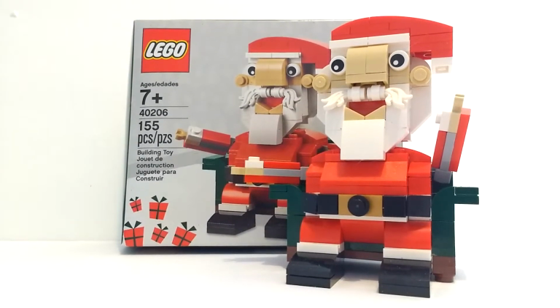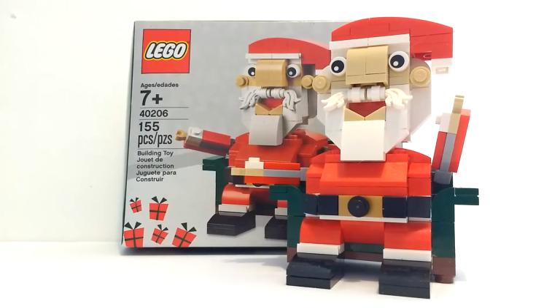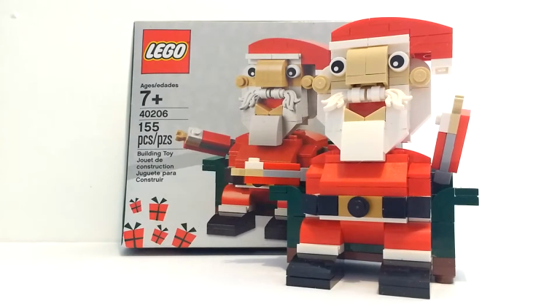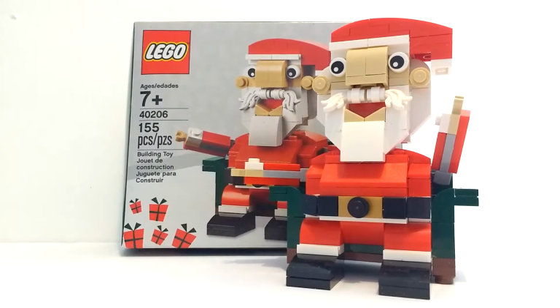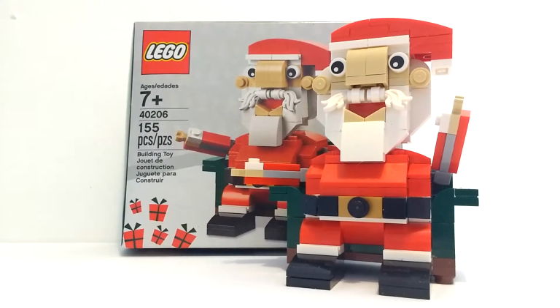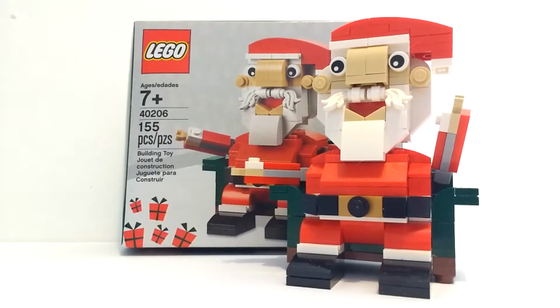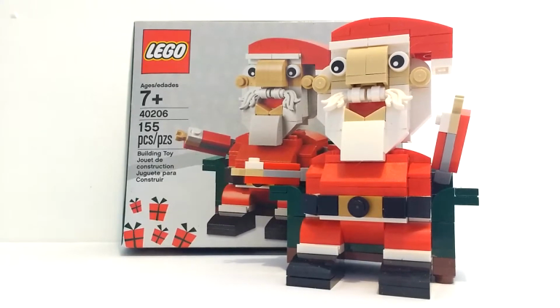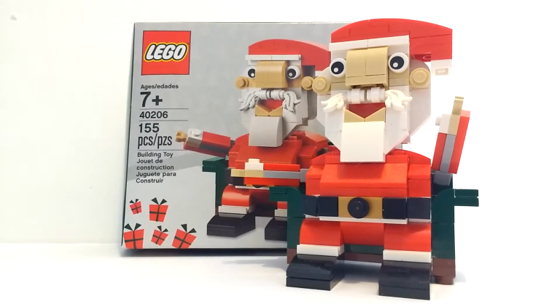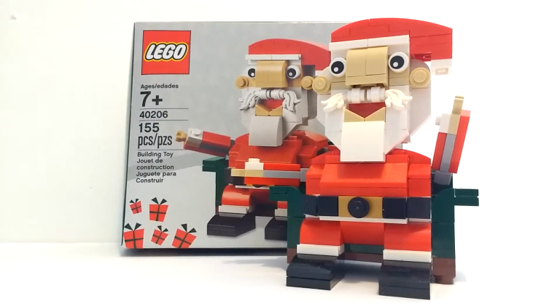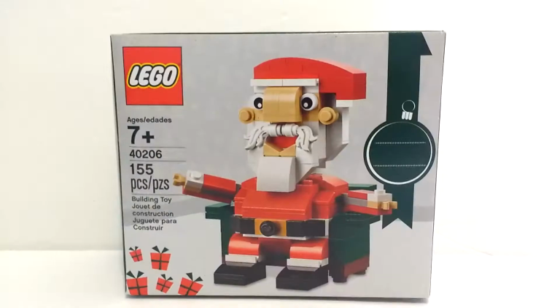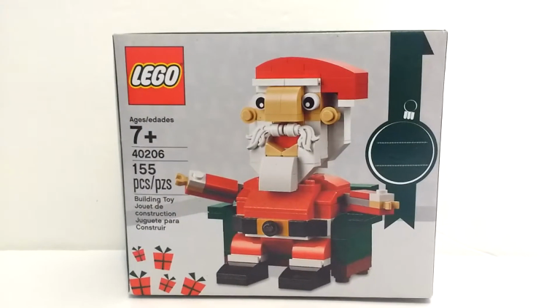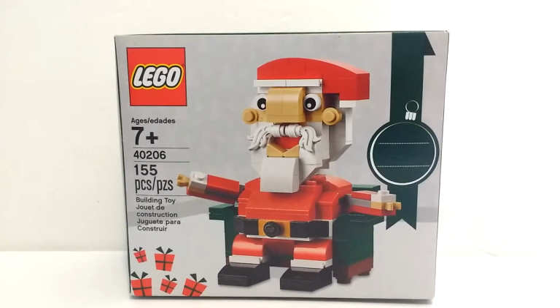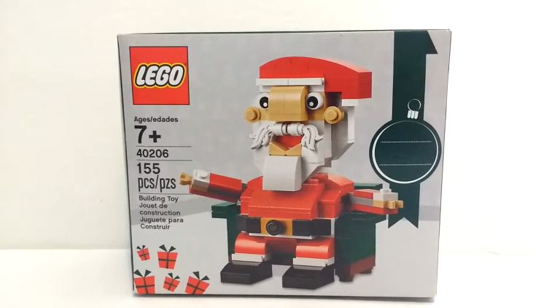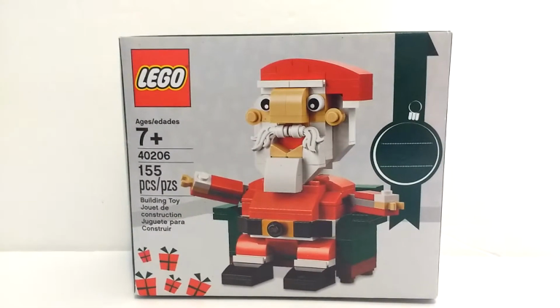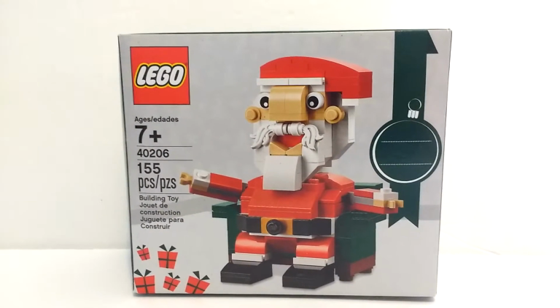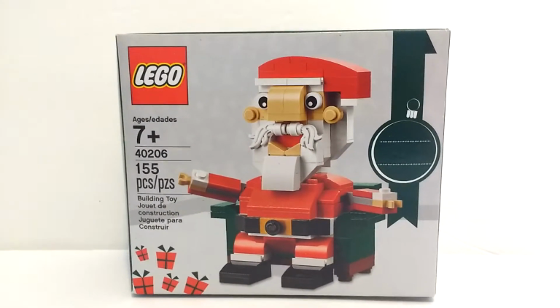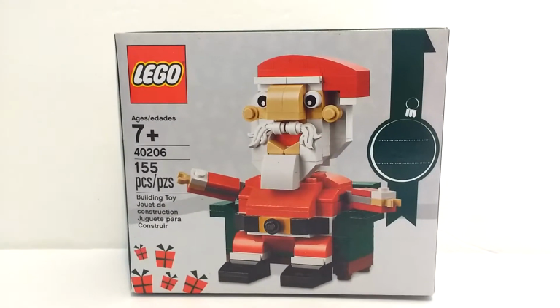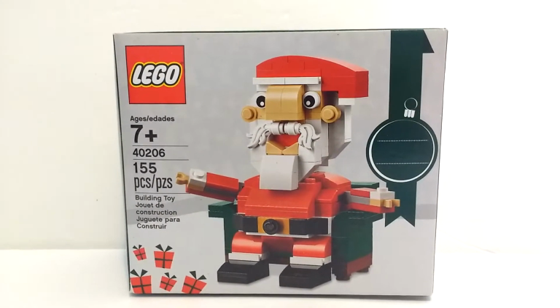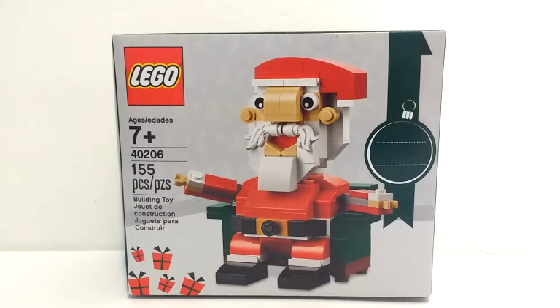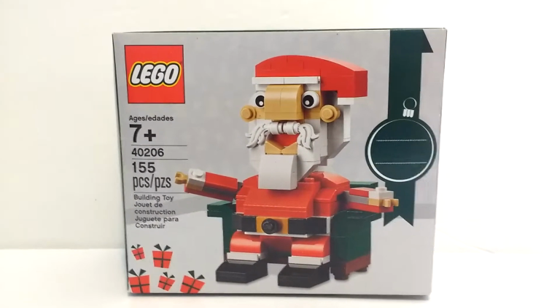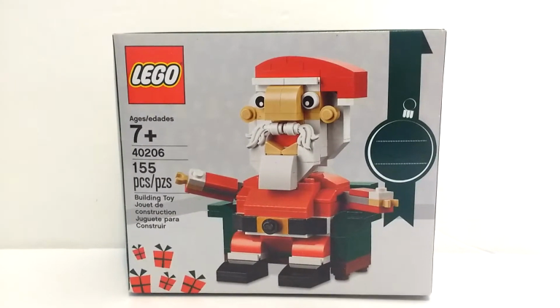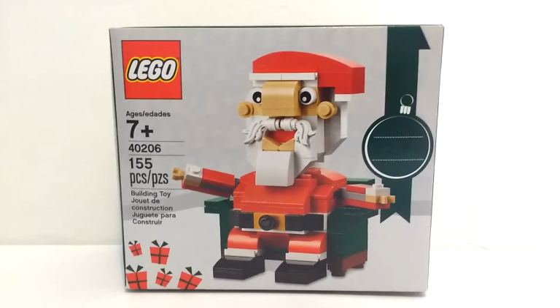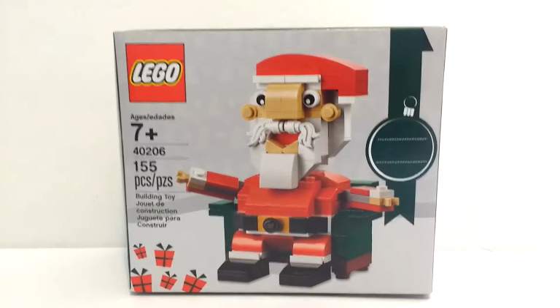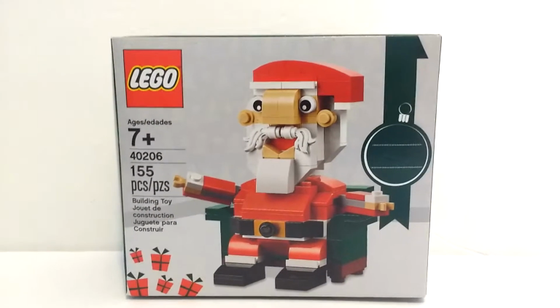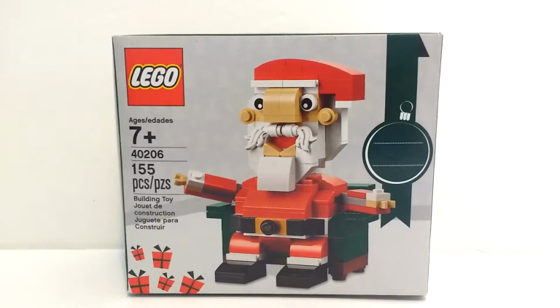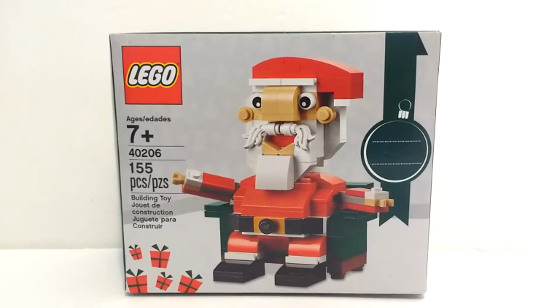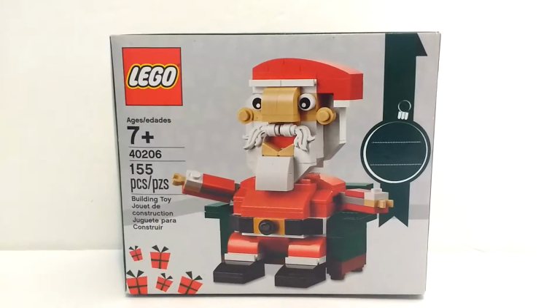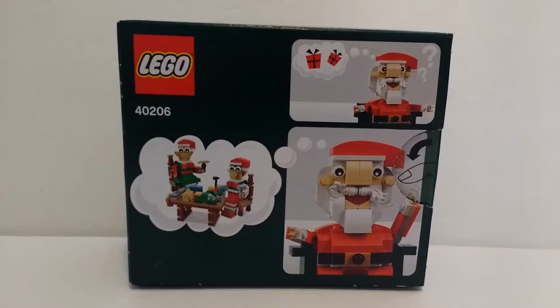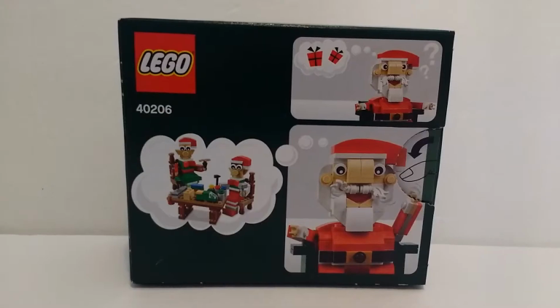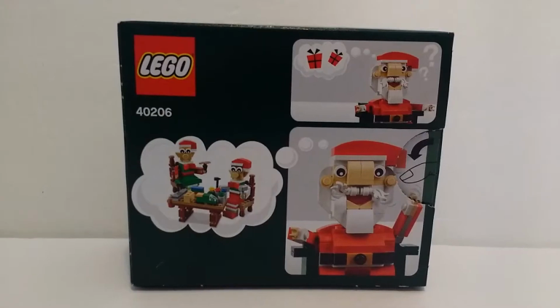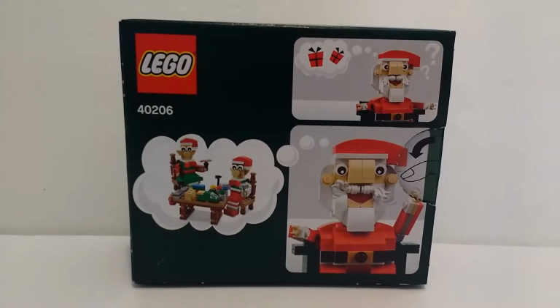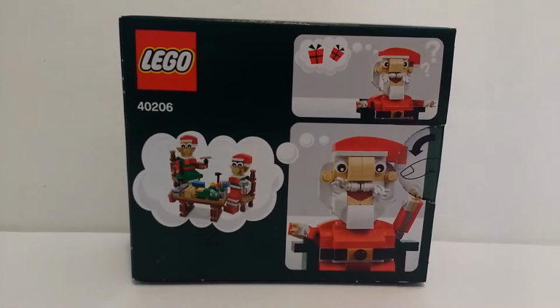So let's take a closer look. Here is the front of the box, and here is the back.